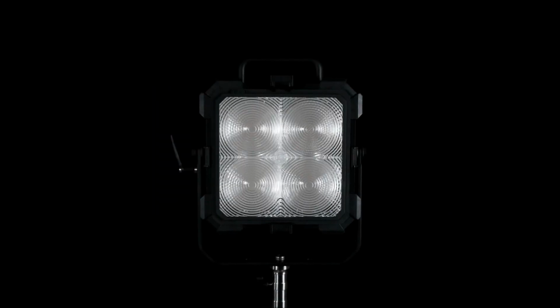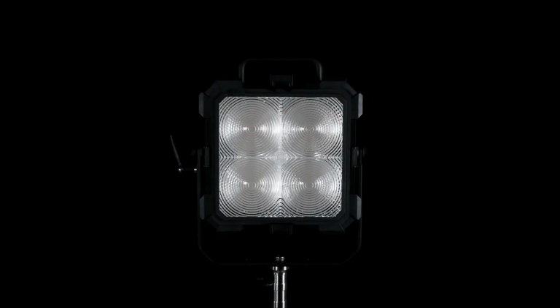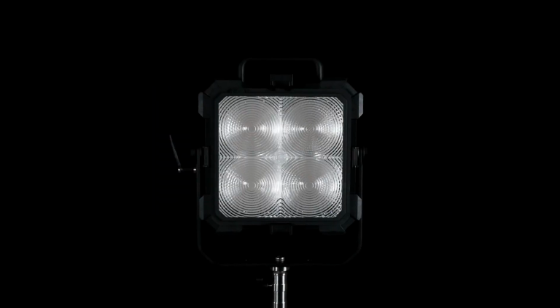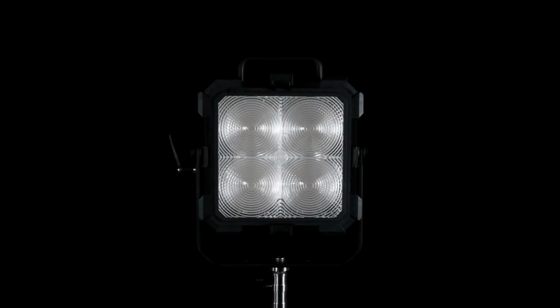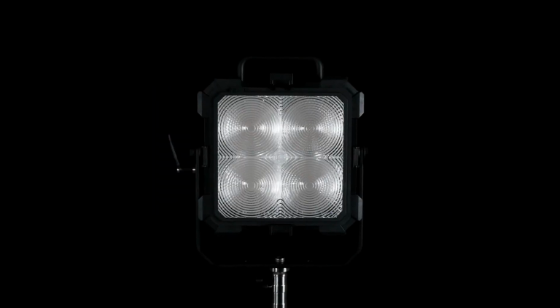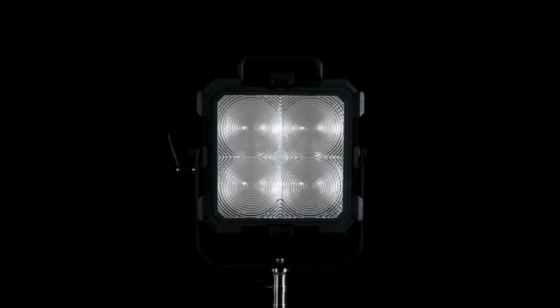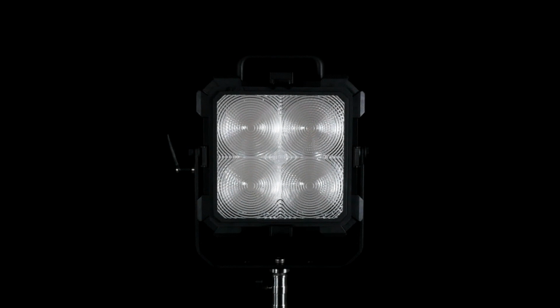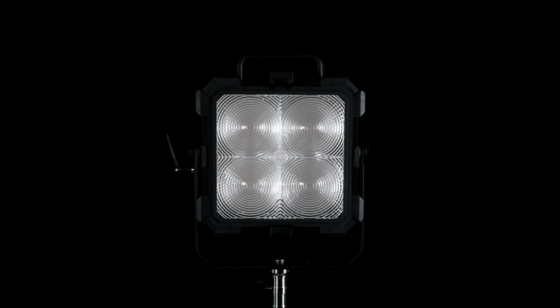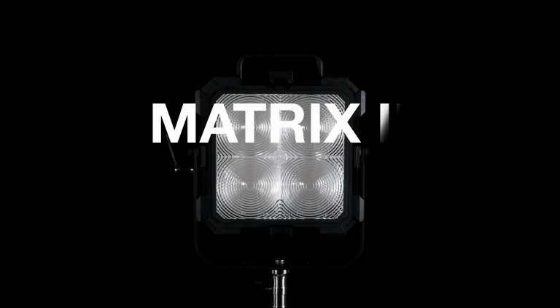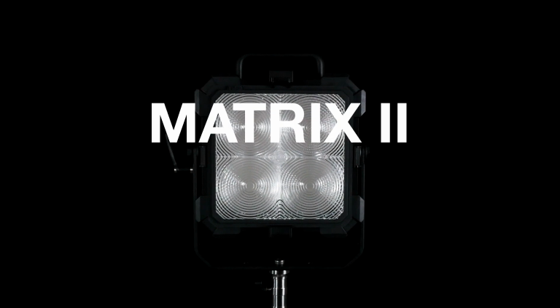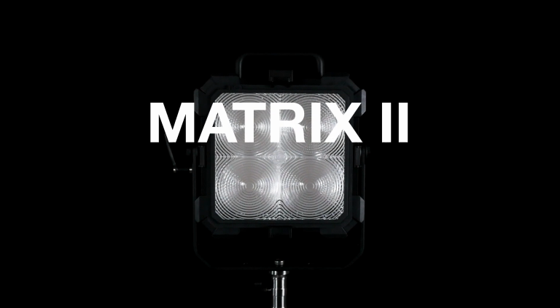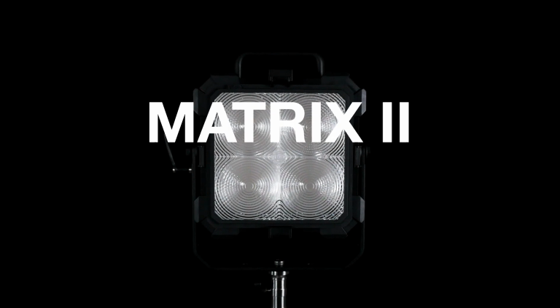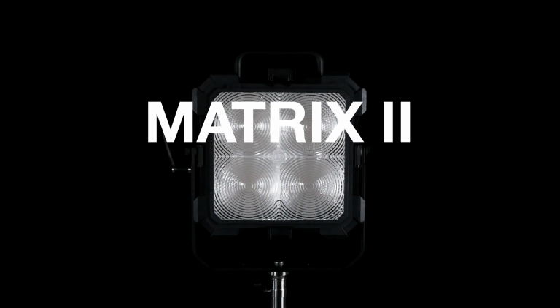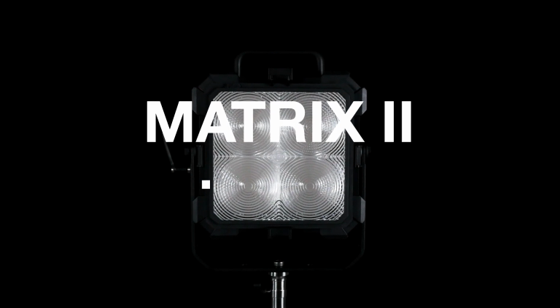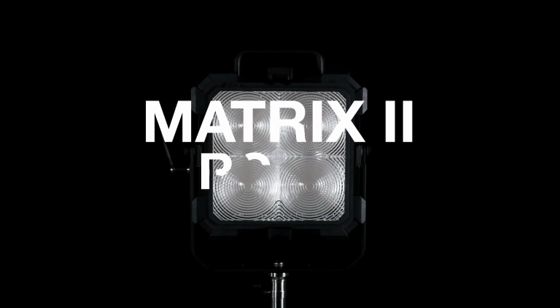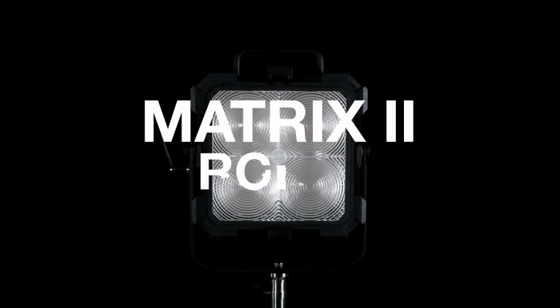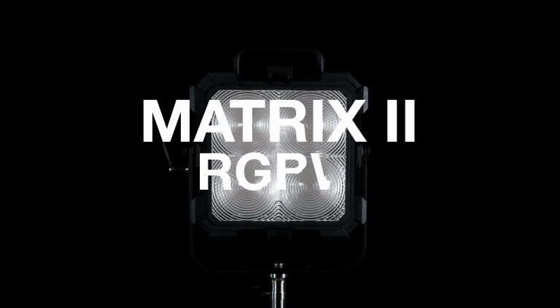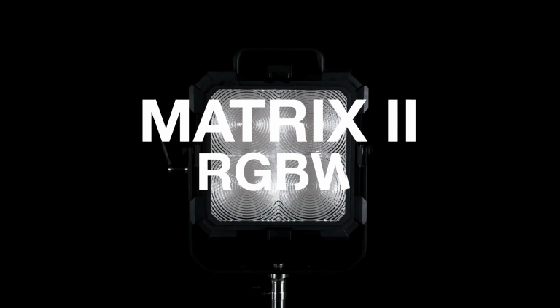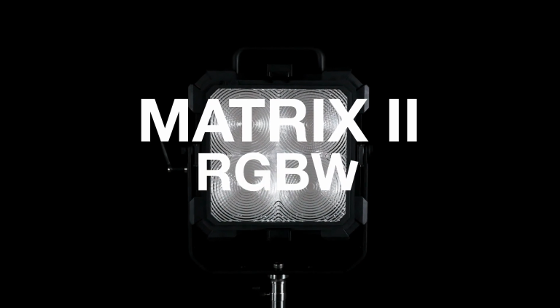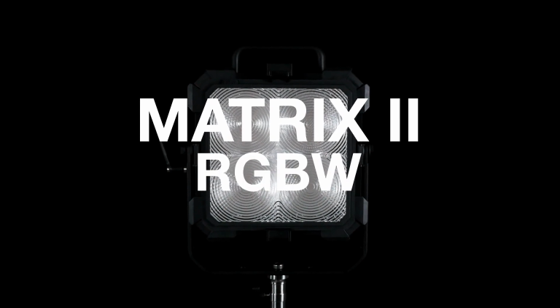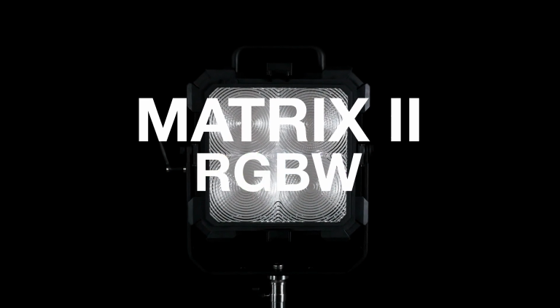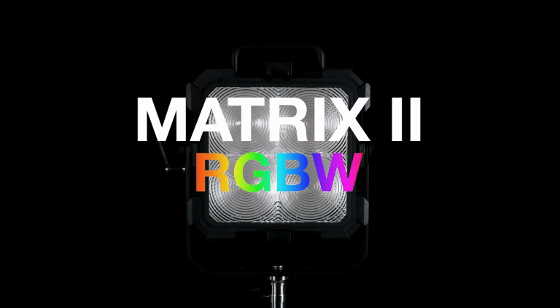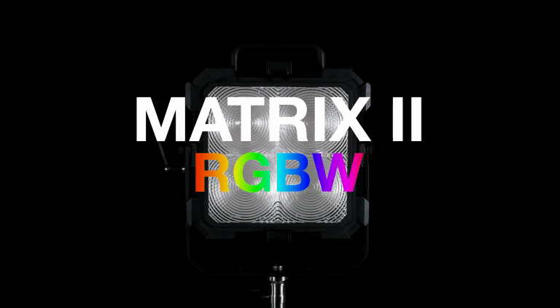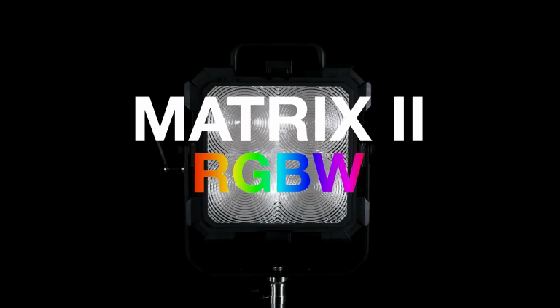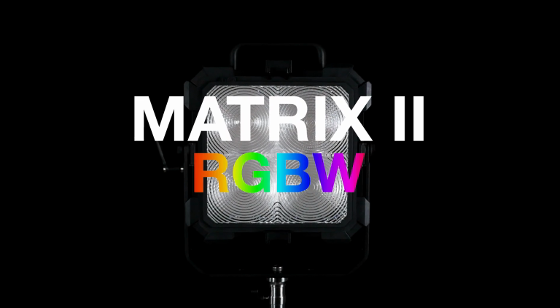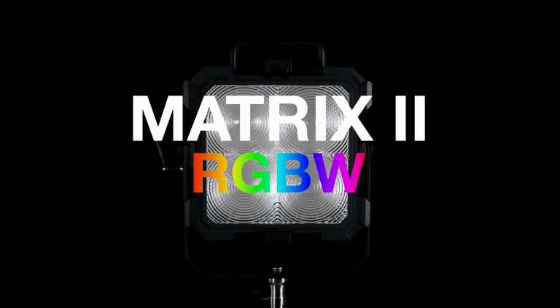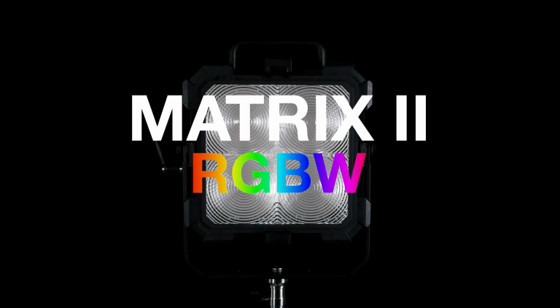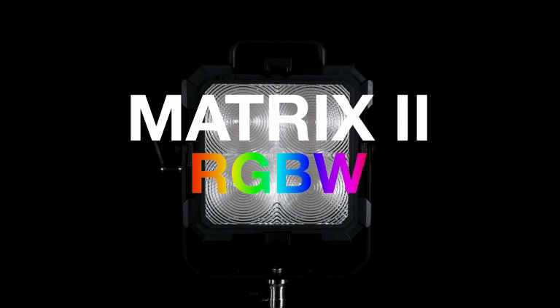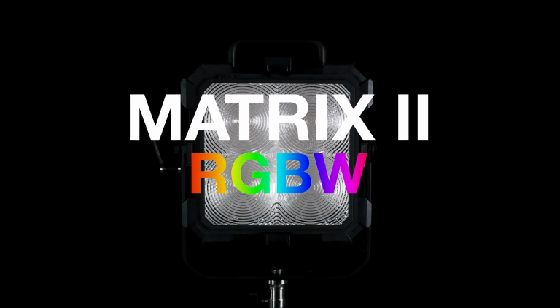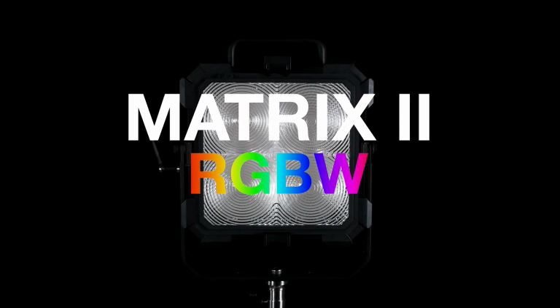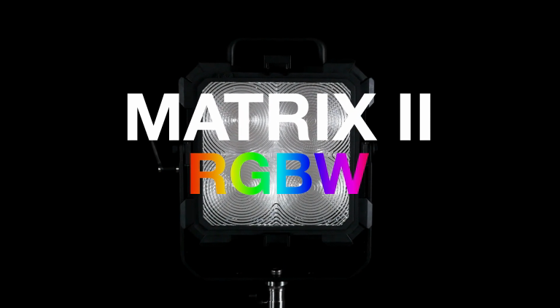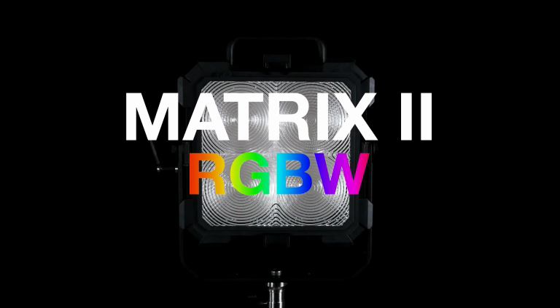The release of the Matrix 2 RGBW marks Felix's entry into the world of high-end, full-color LED lighting.